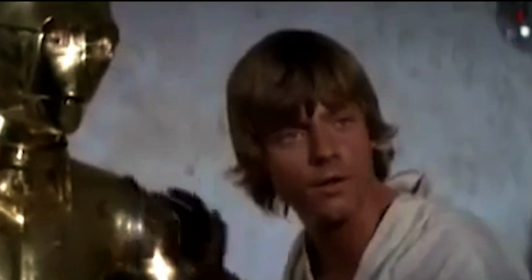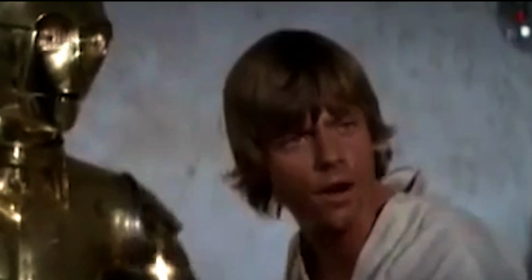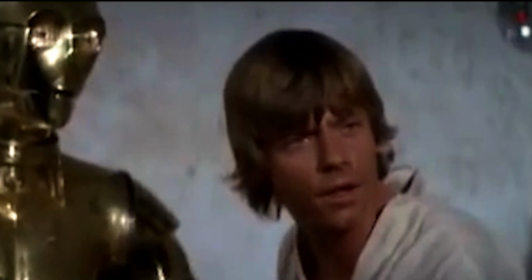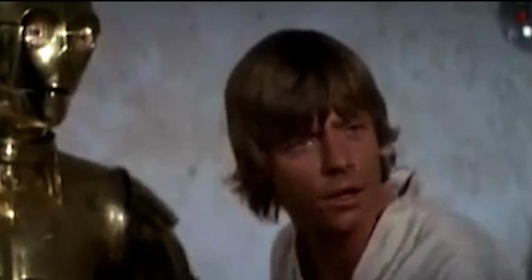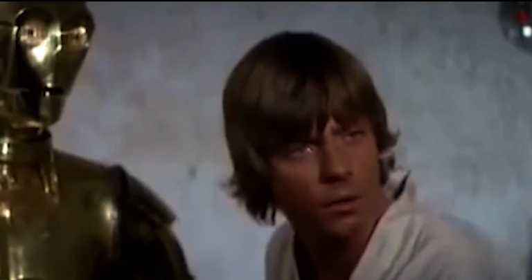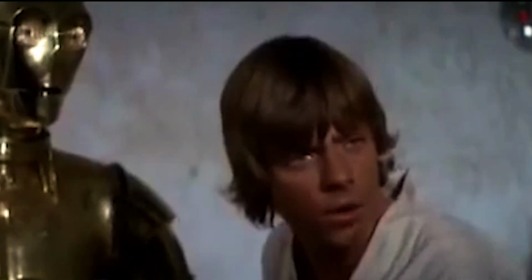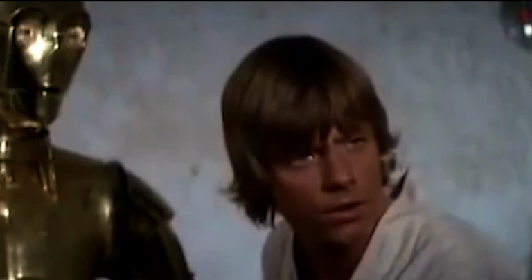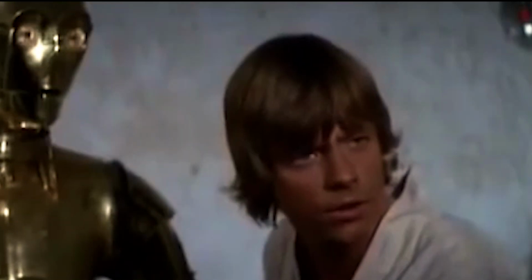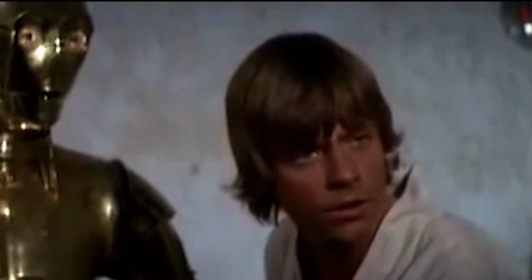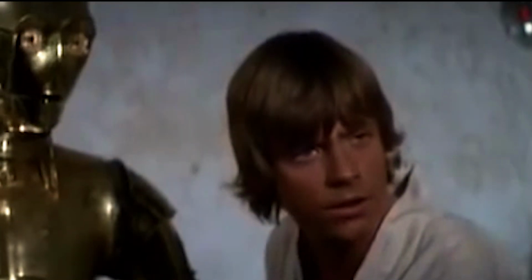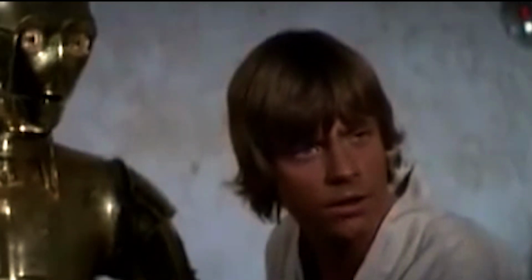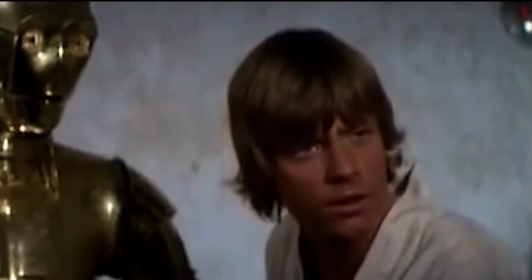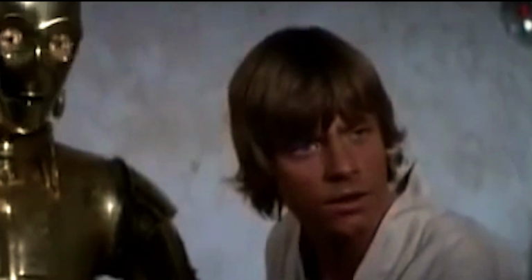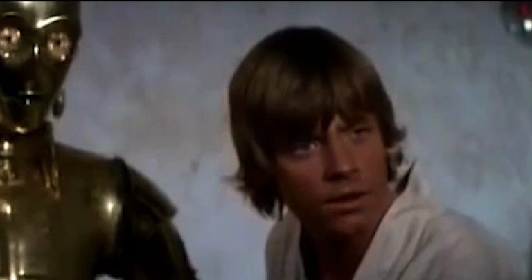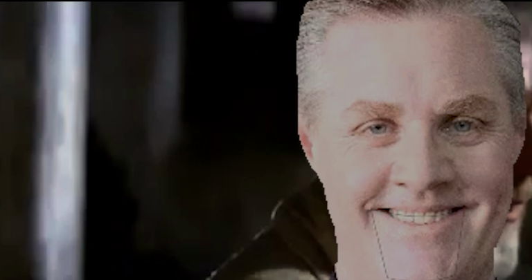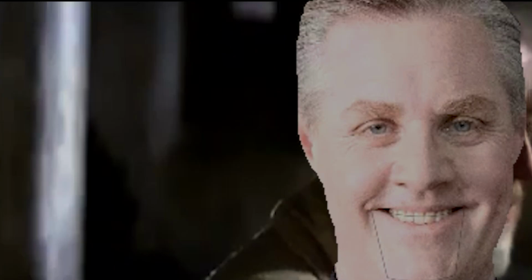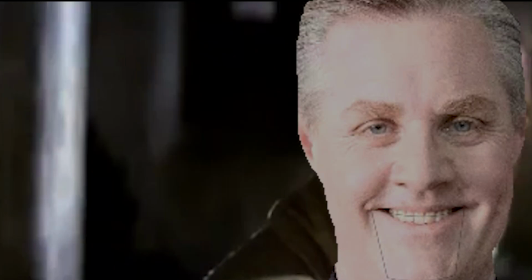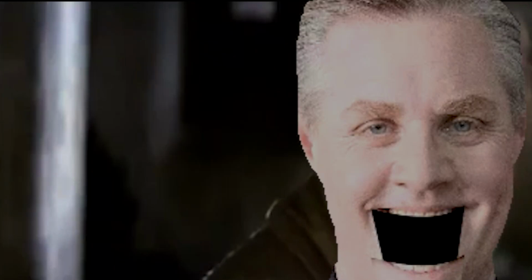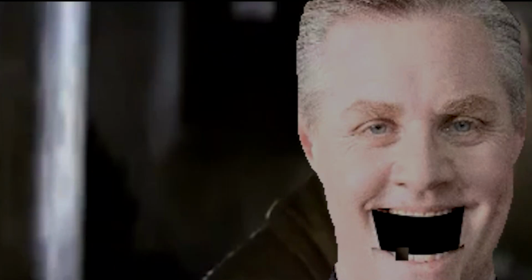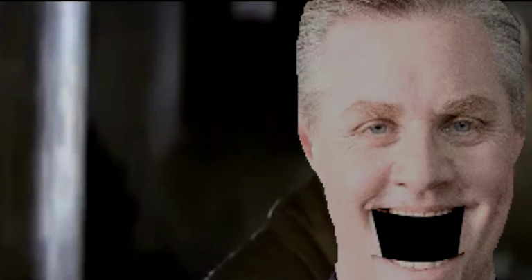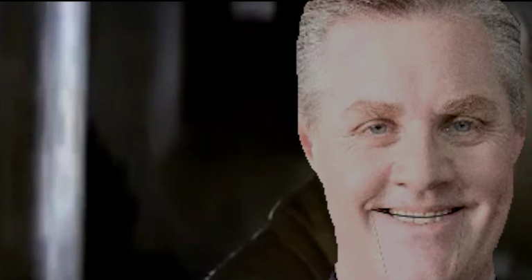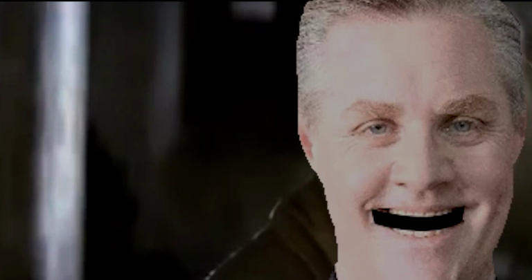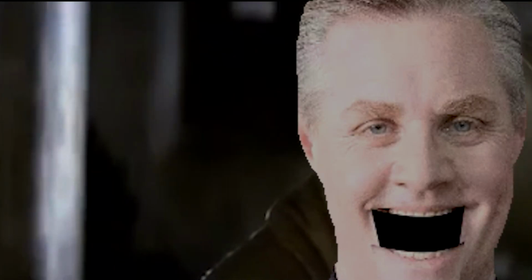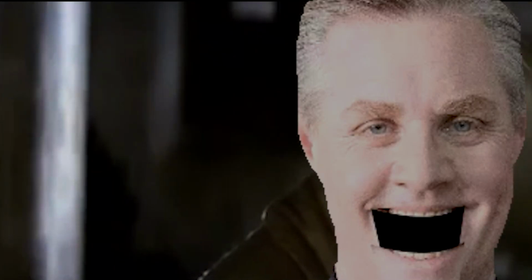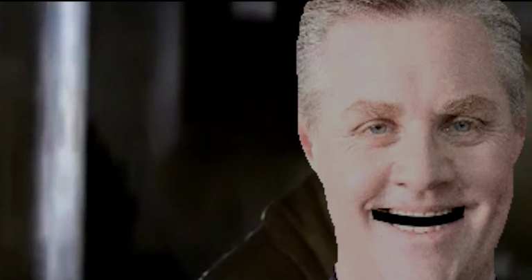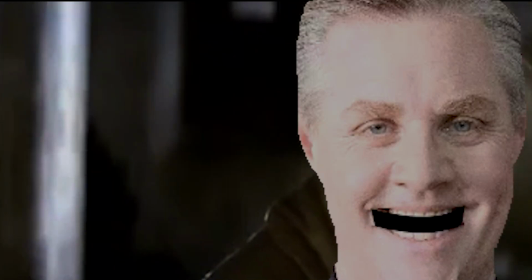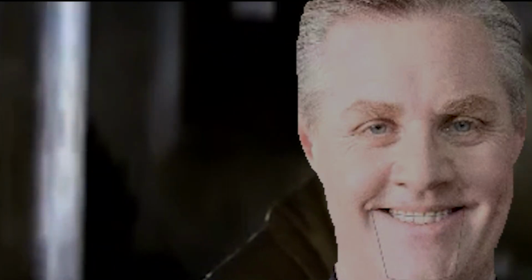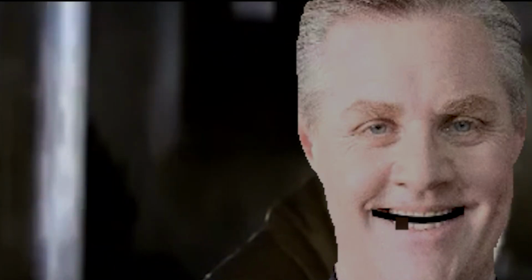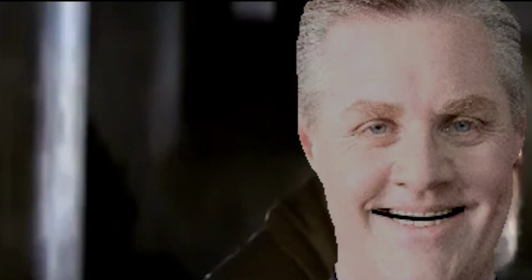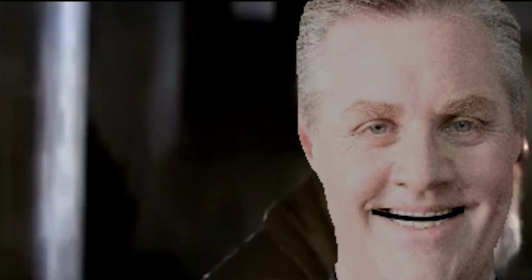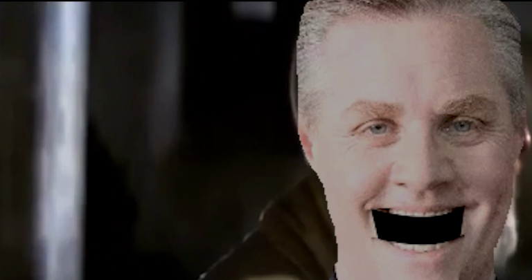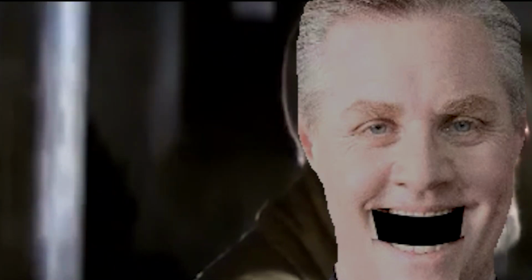You fought in the cloud? Yes. I was once a Jedi Knight, the same as your father.